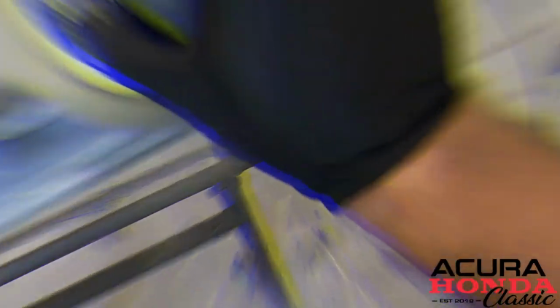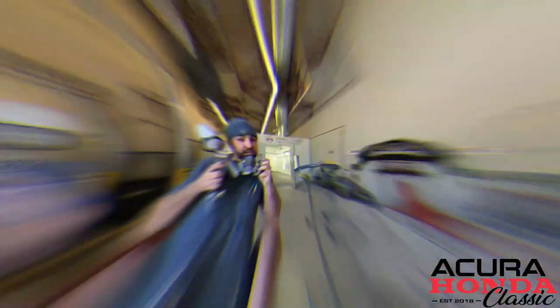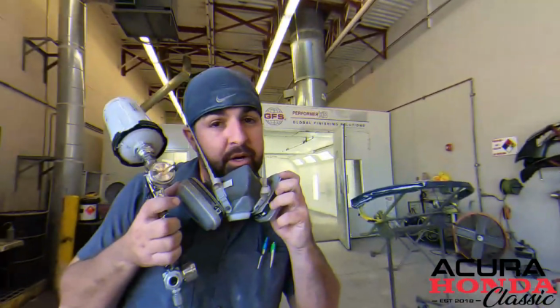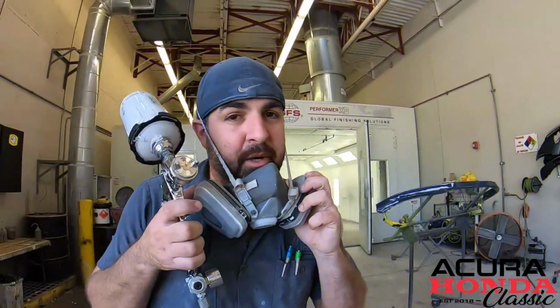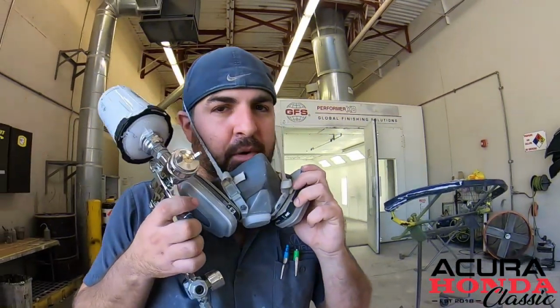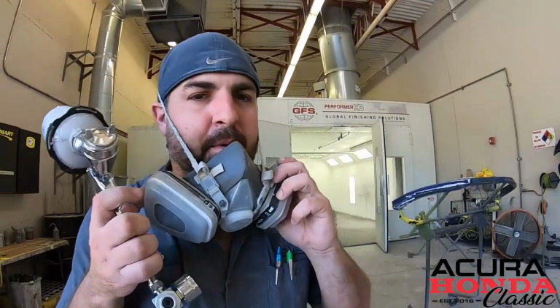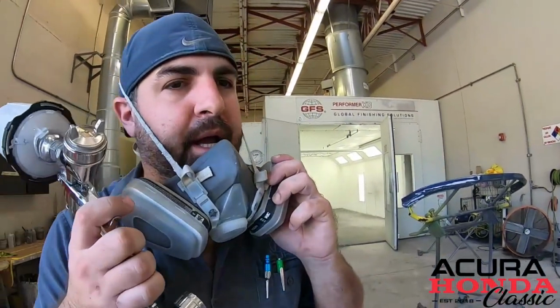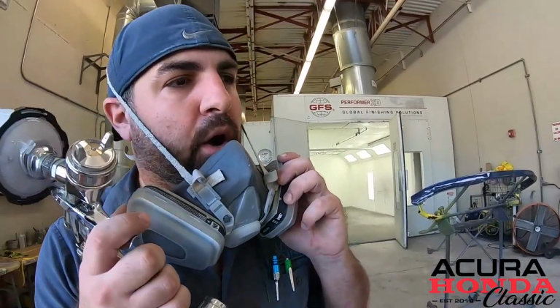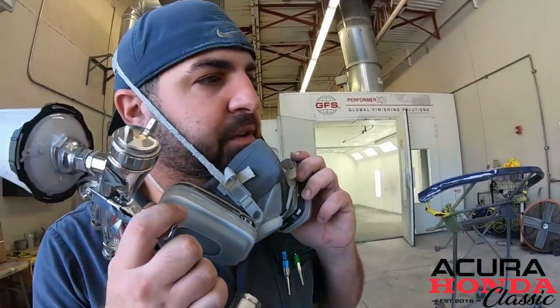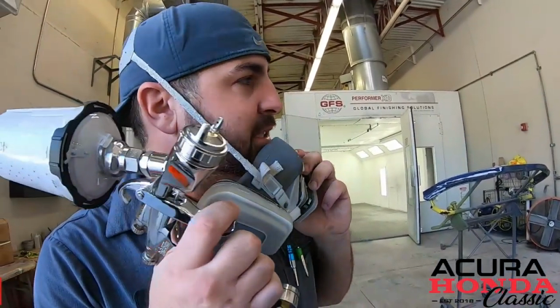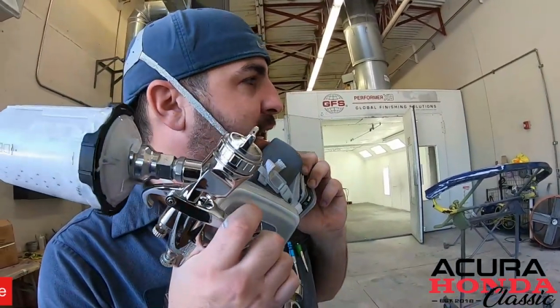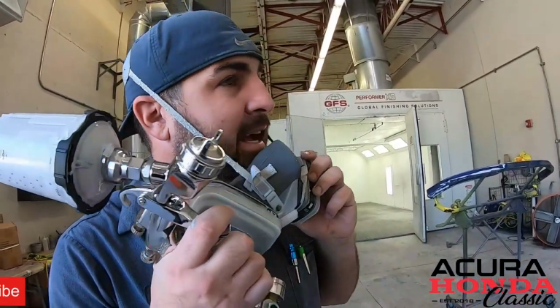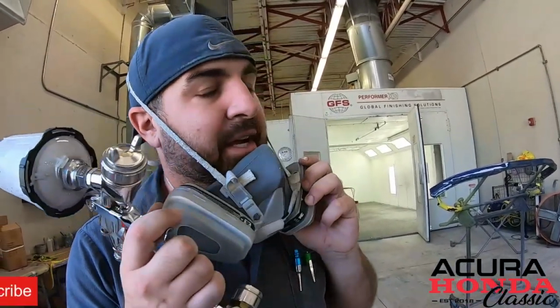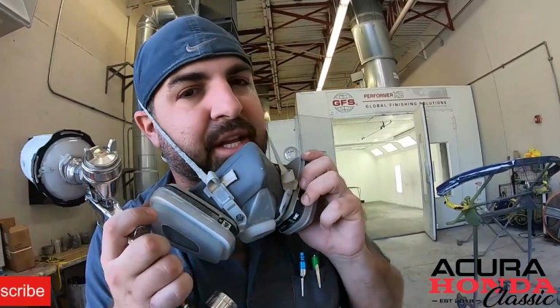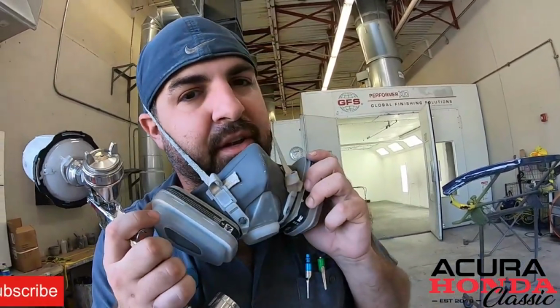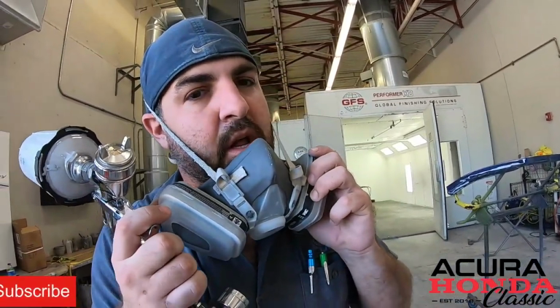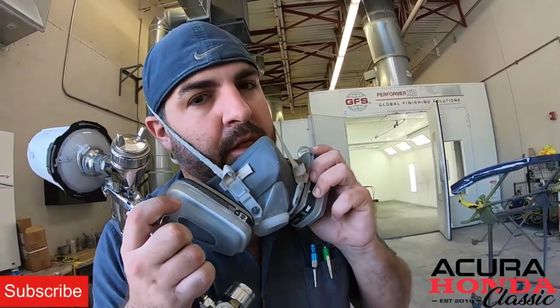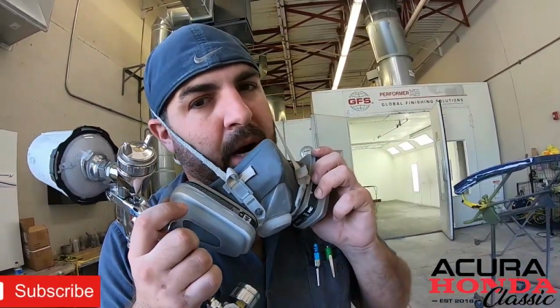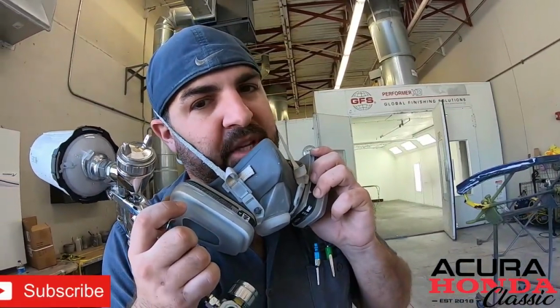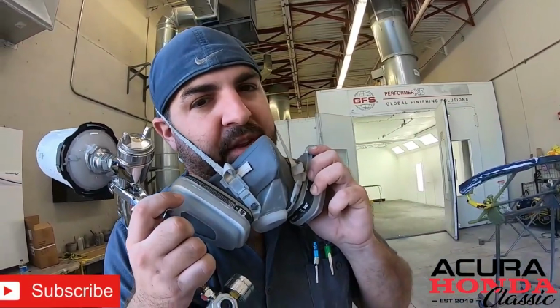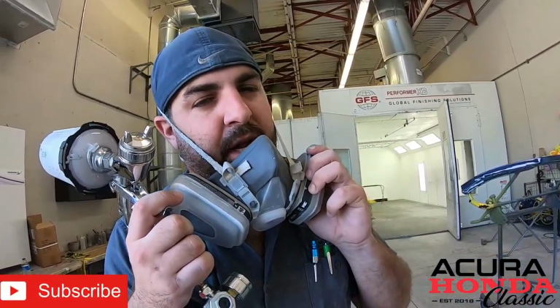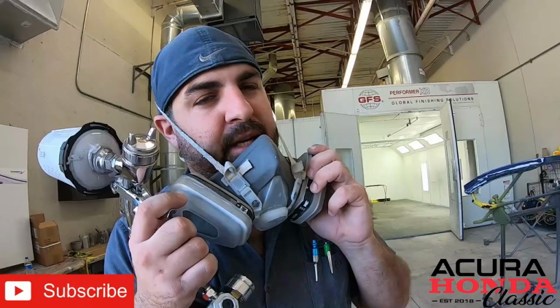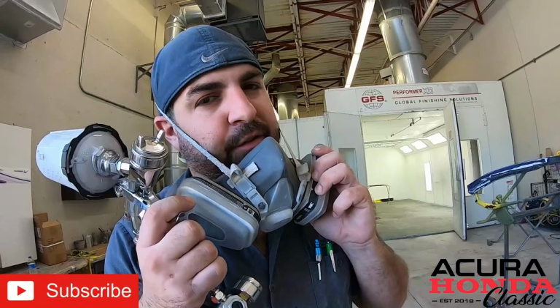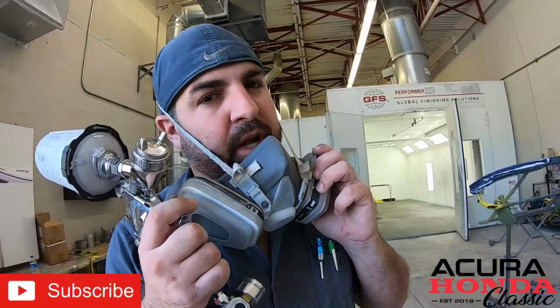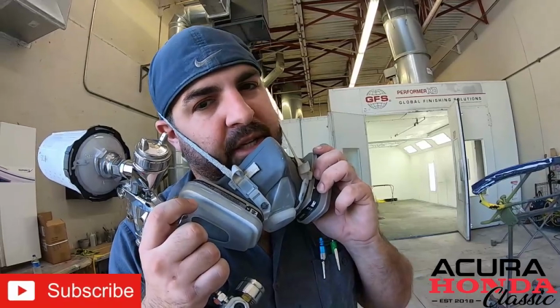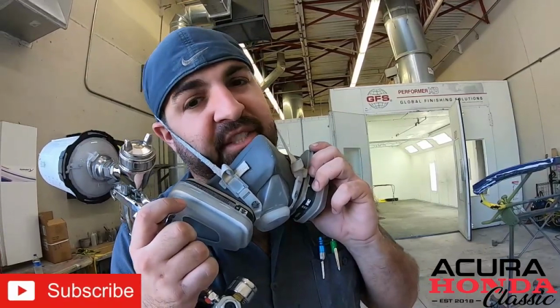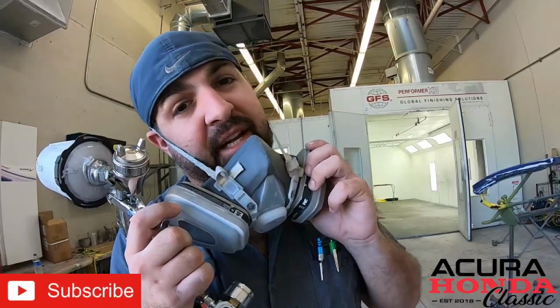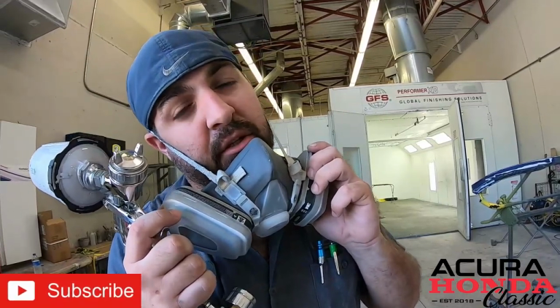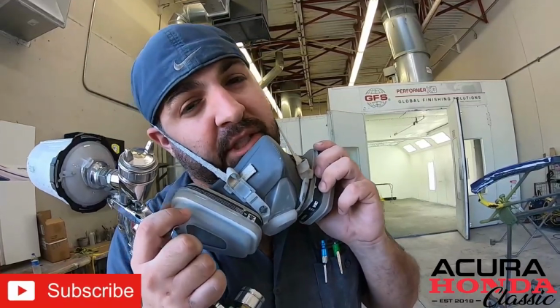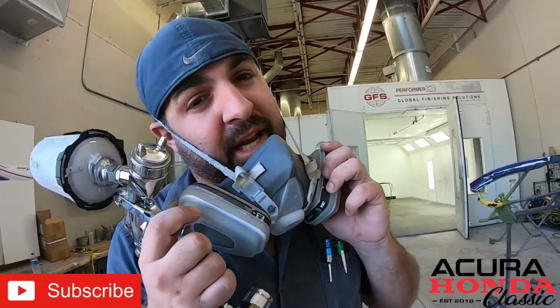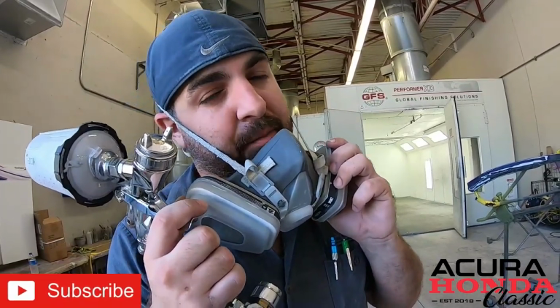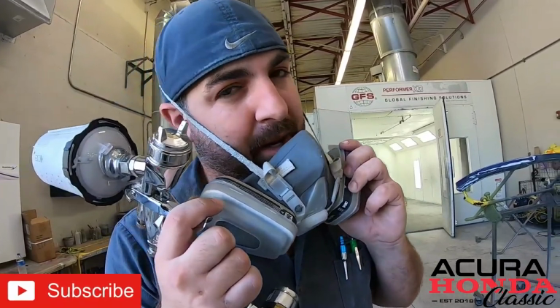All right, so we're going to spray the primer. We got everything sanded down nice and even, and the primer is going to fill in any tiny voids and give us a nice surface to sand for paint.